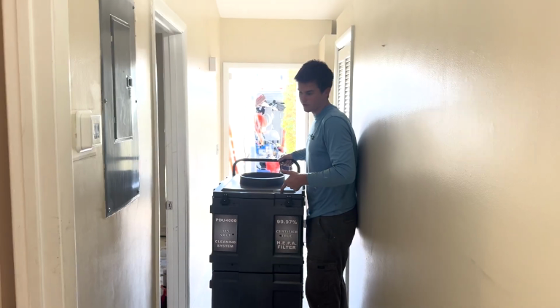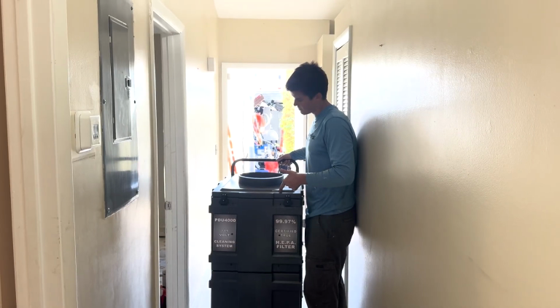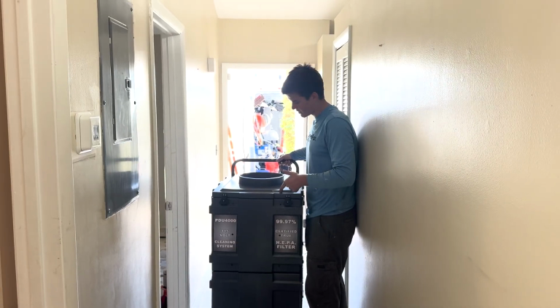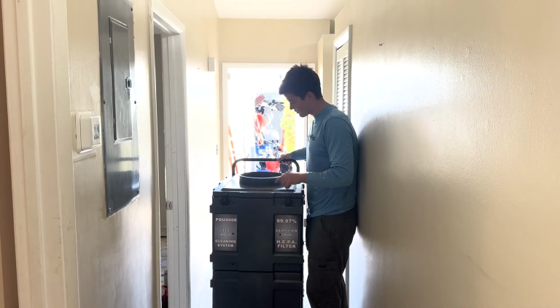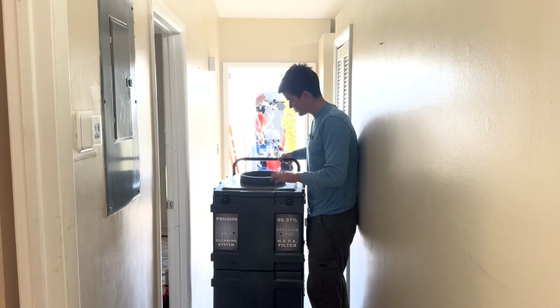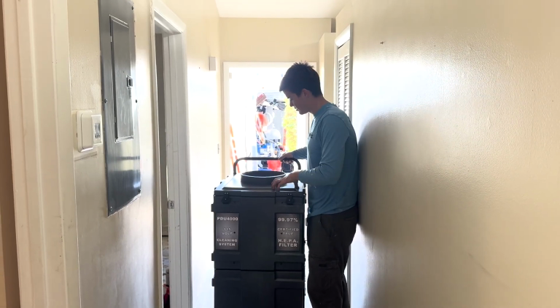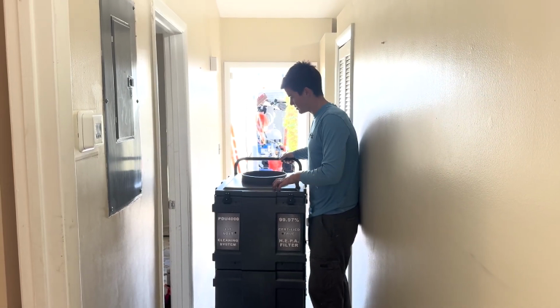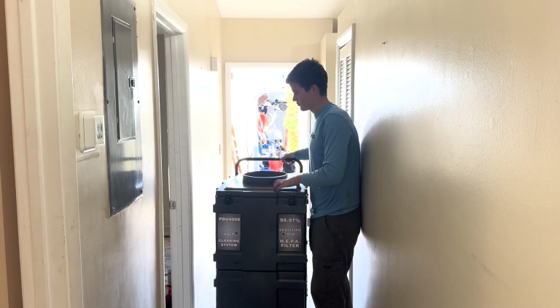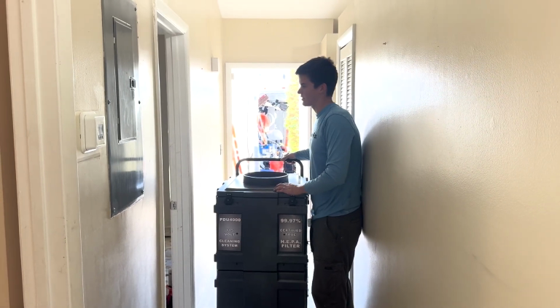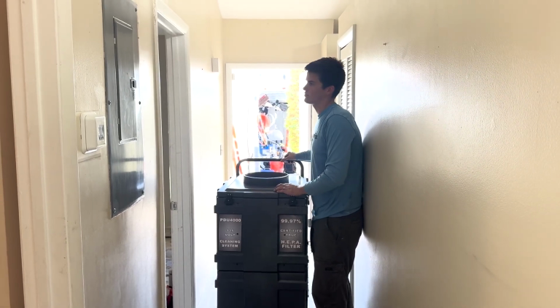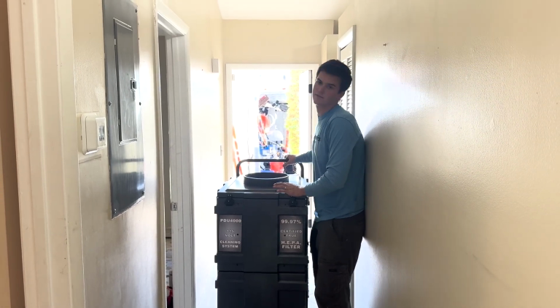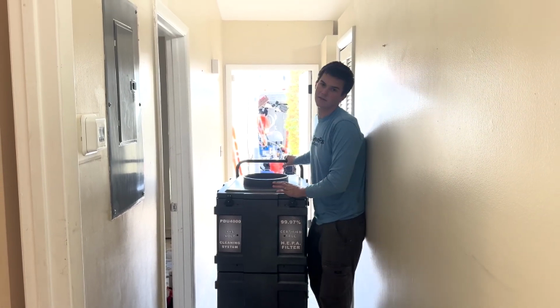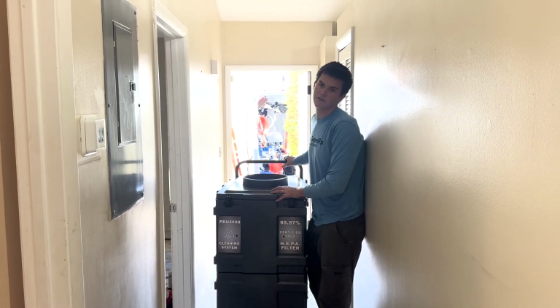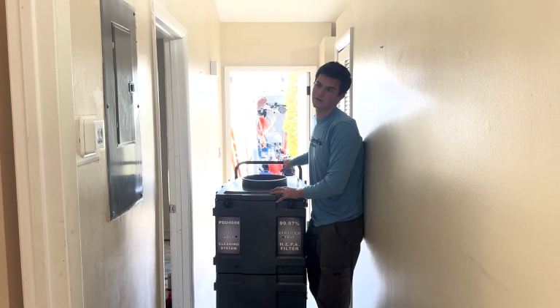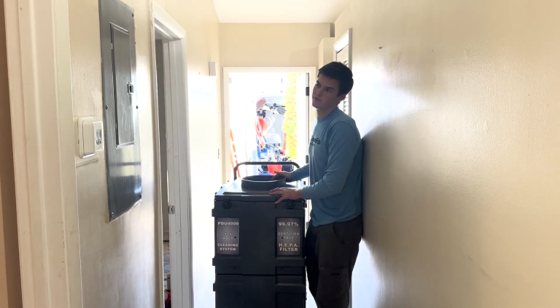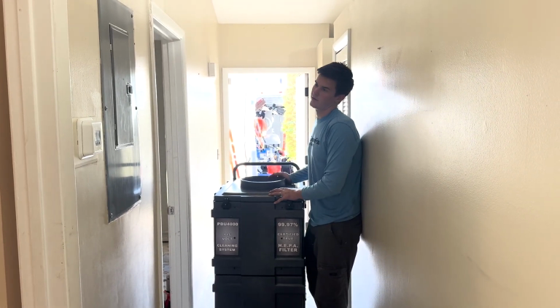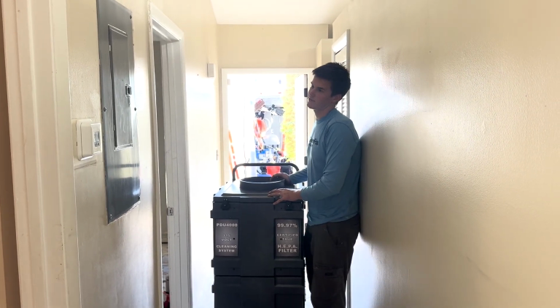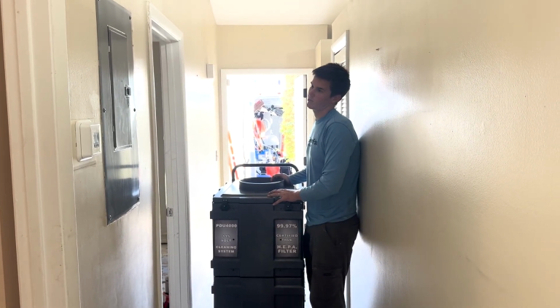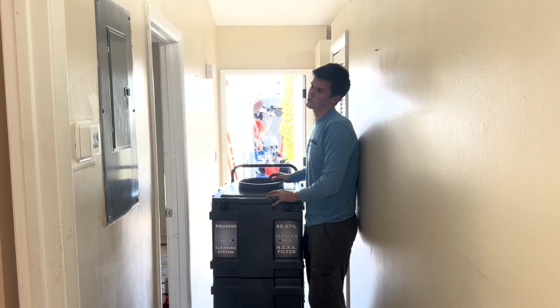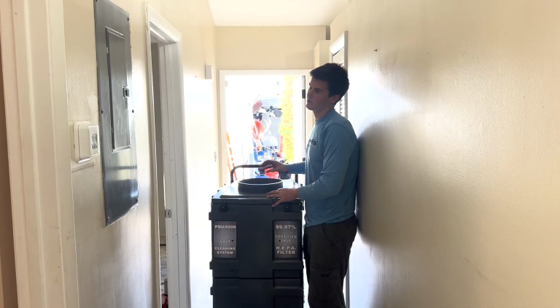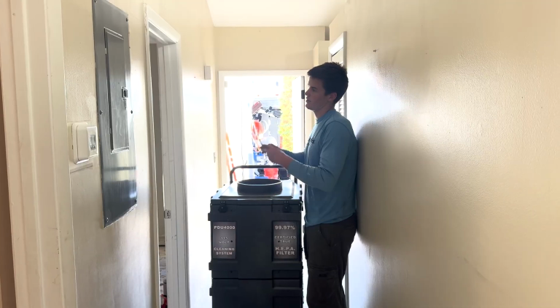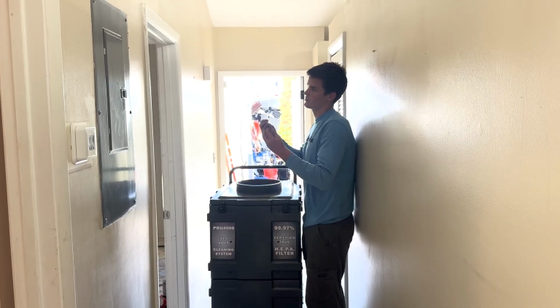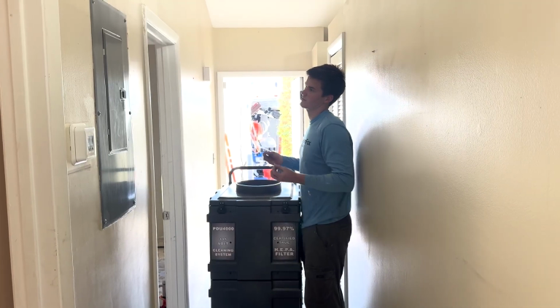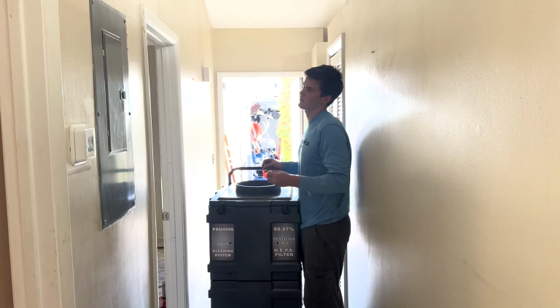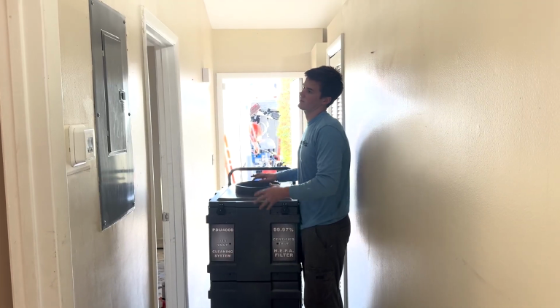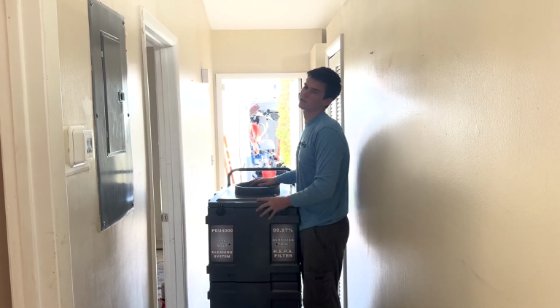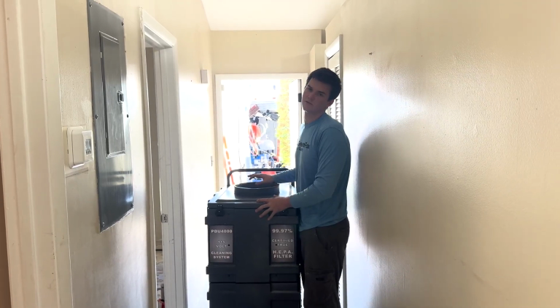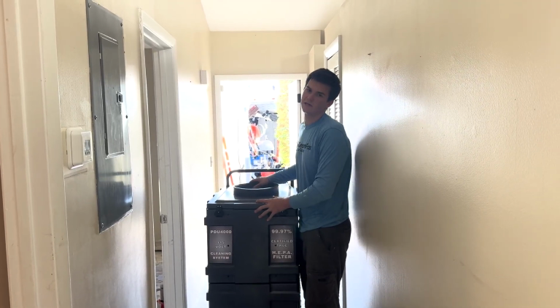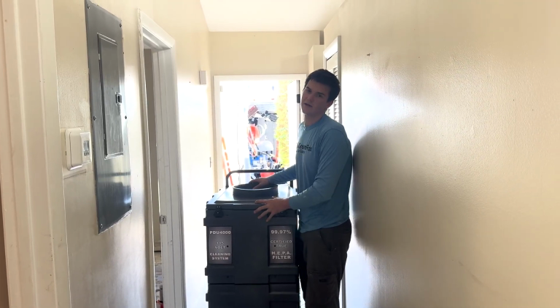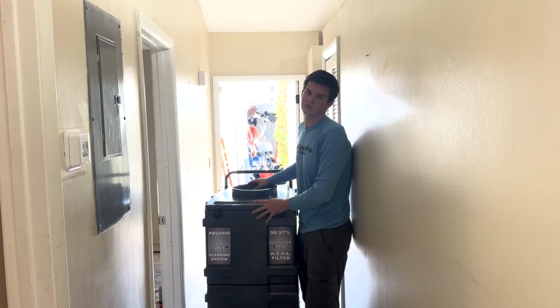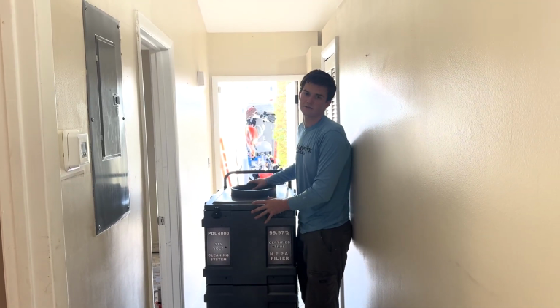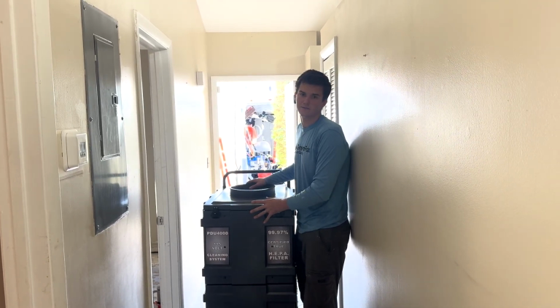So this is our negative air machine. This is what gives us the negative air pressure and sucks that dust and debris out of the duct system.